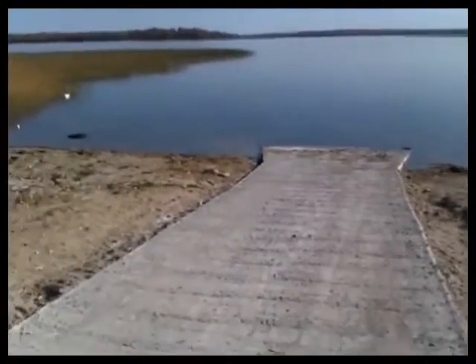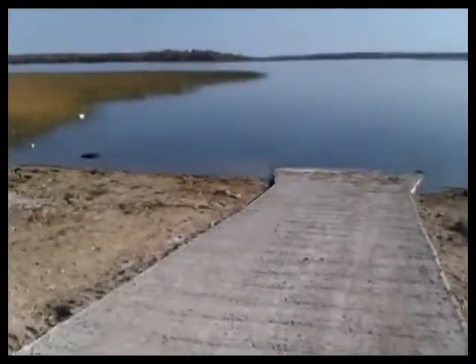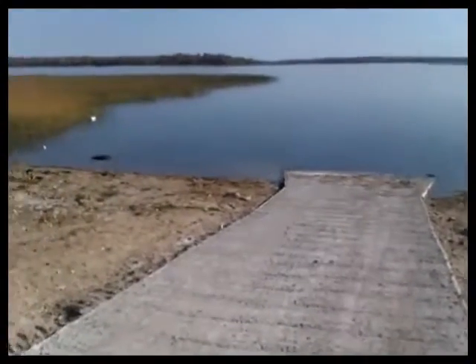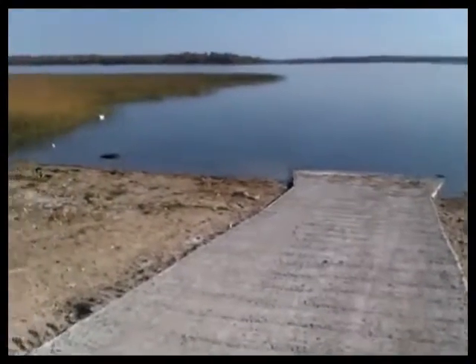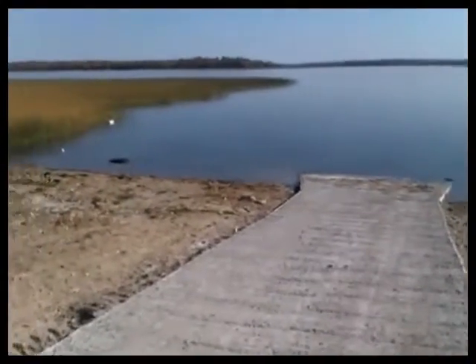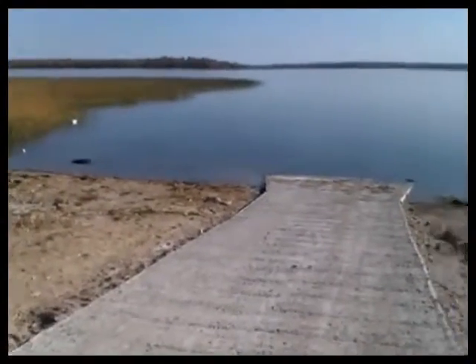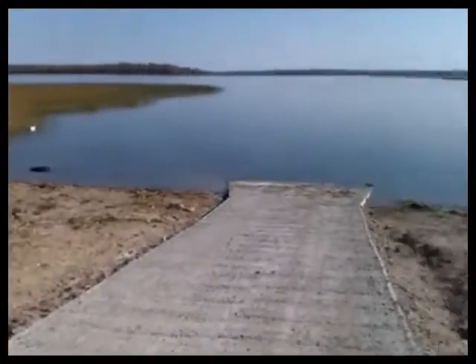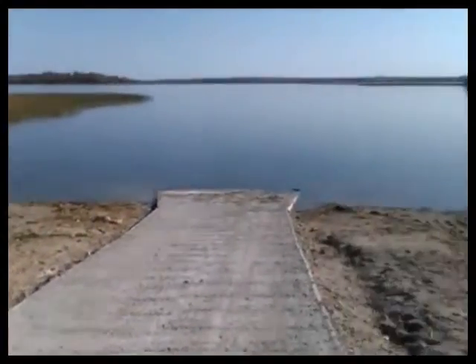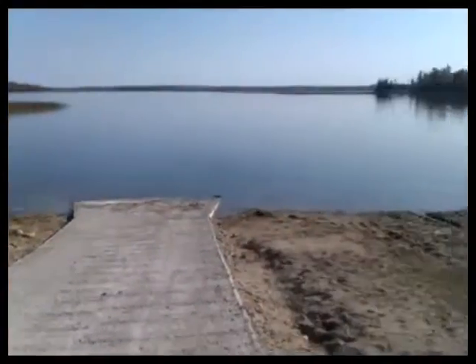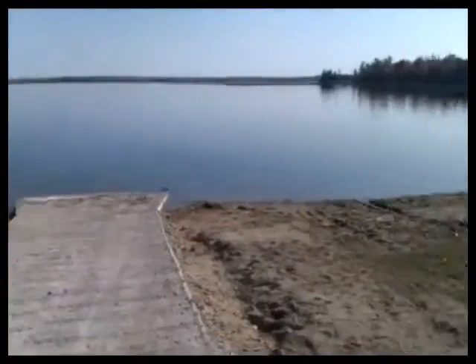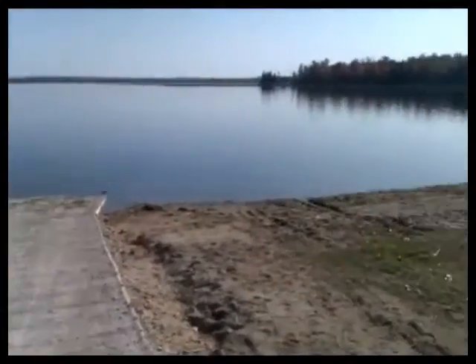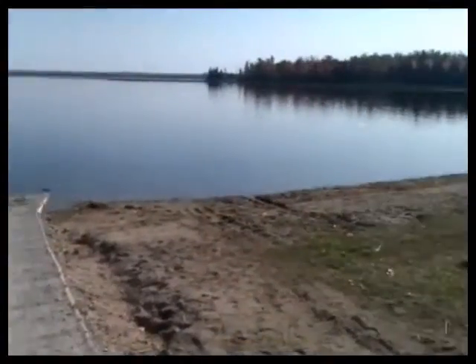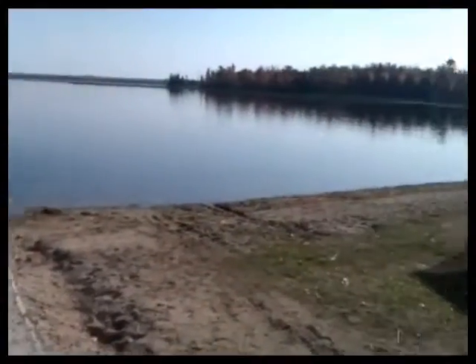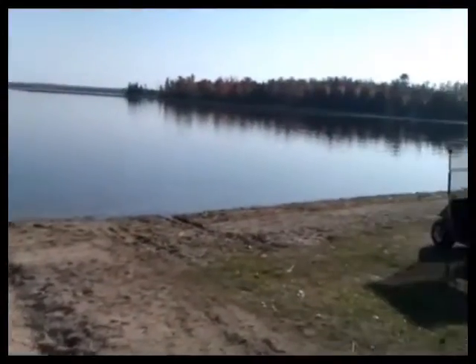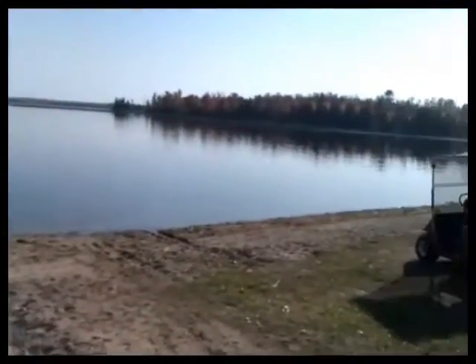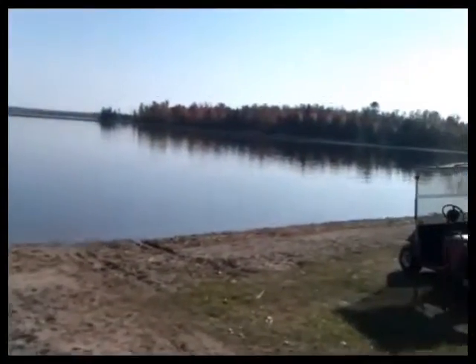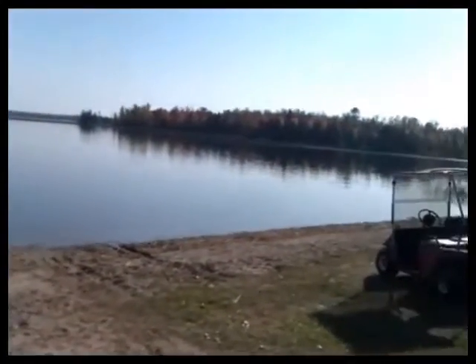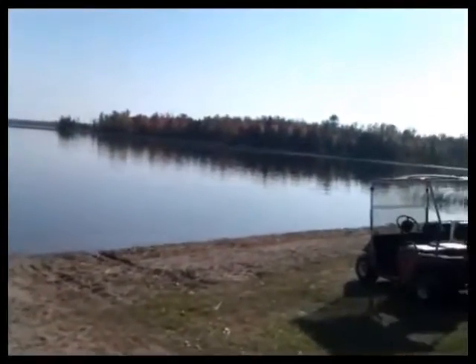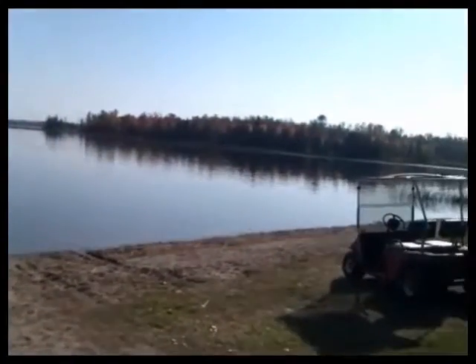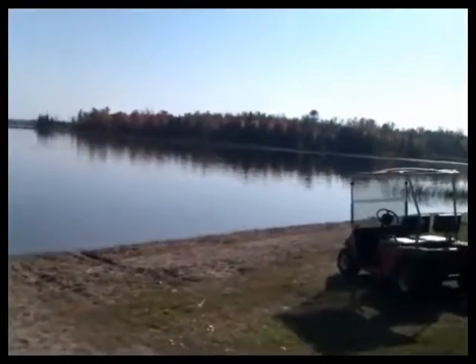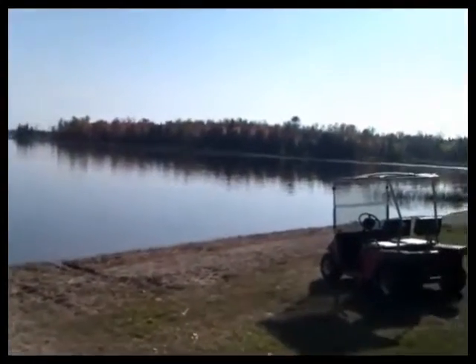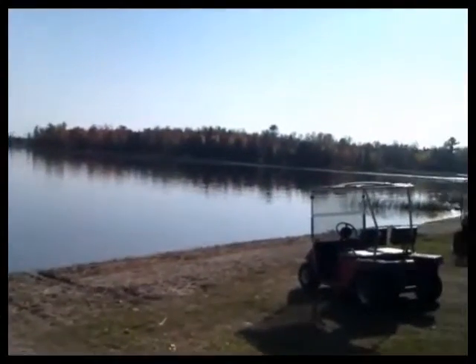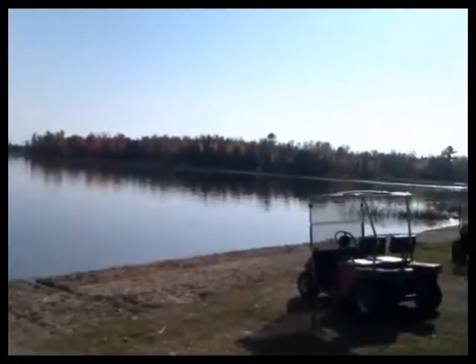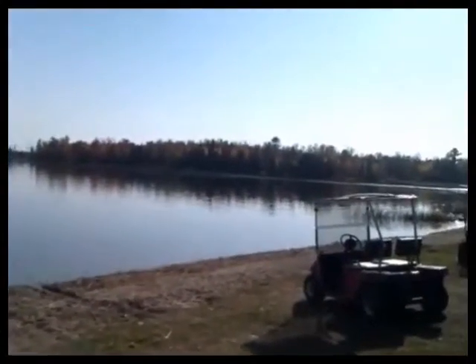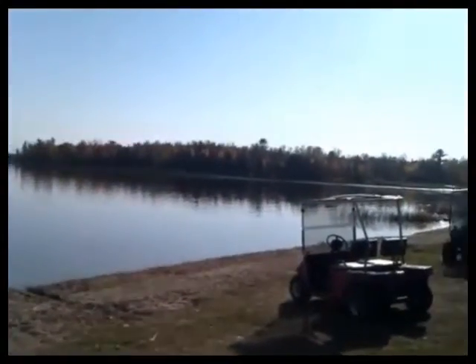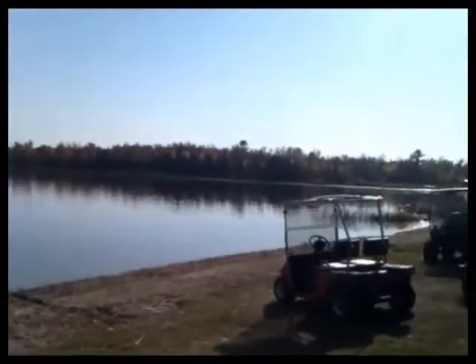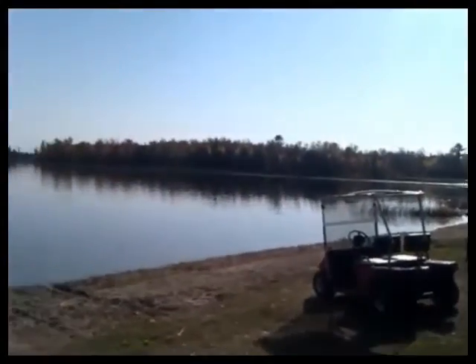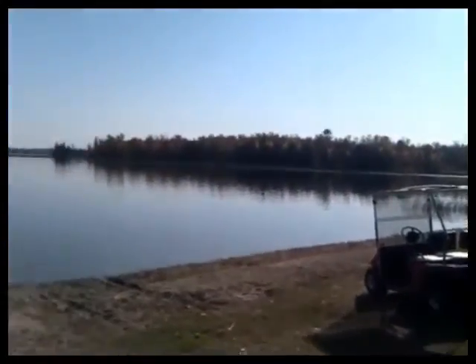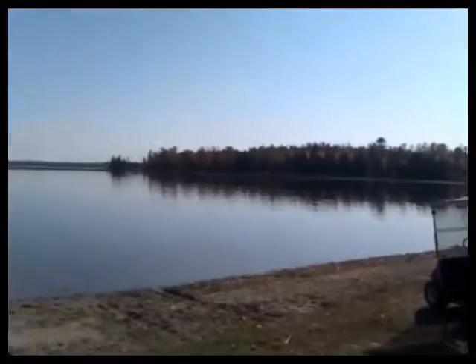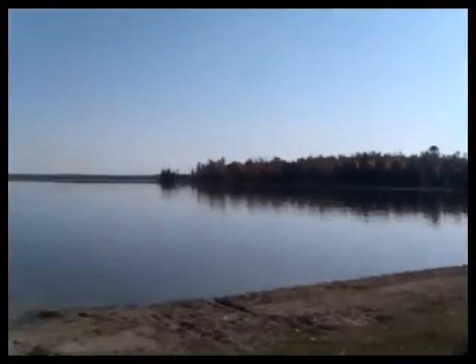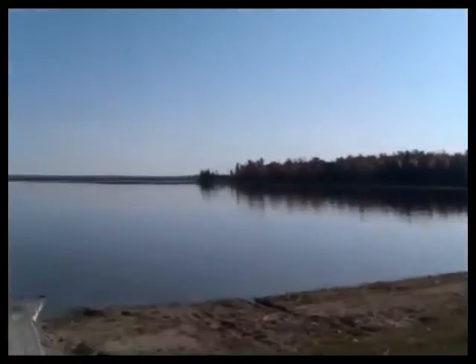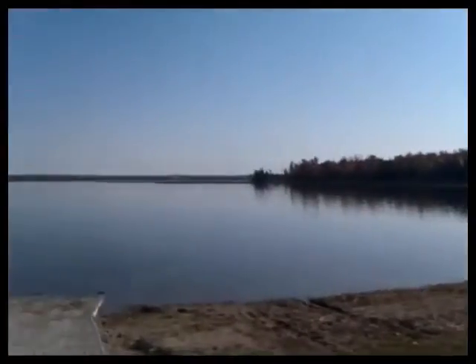Another shot here of our park area with our playground and so on.